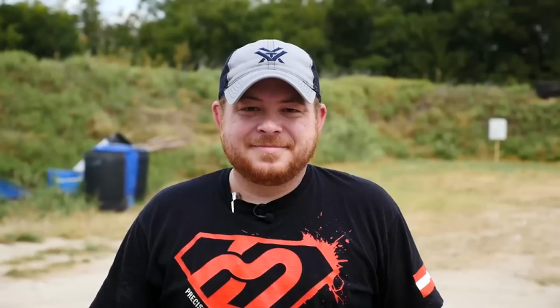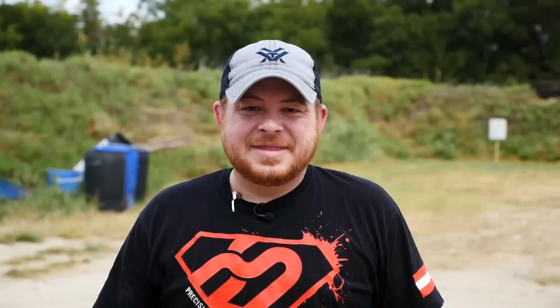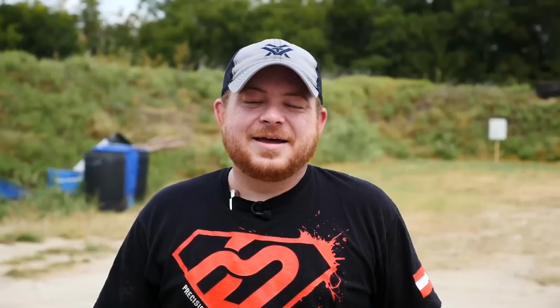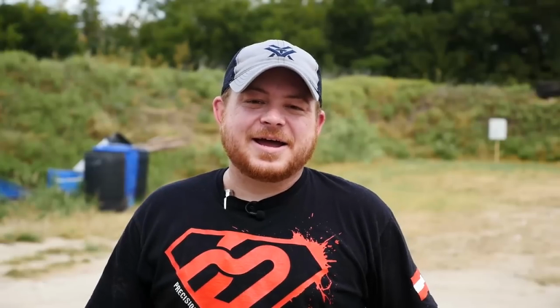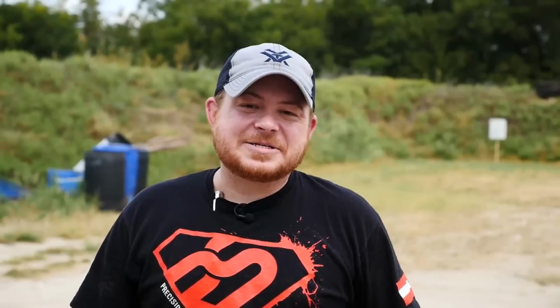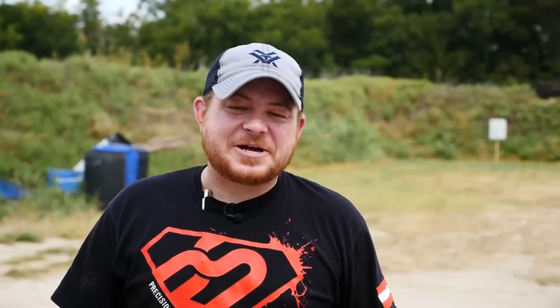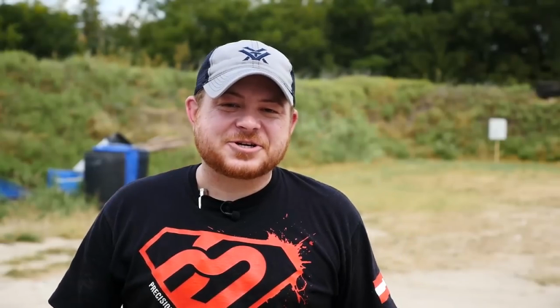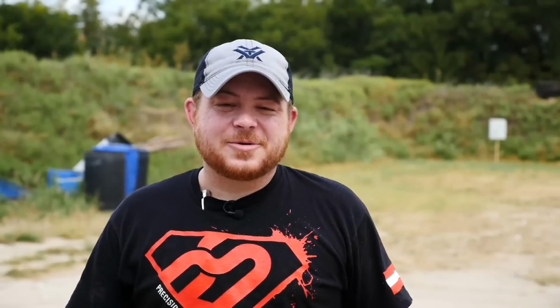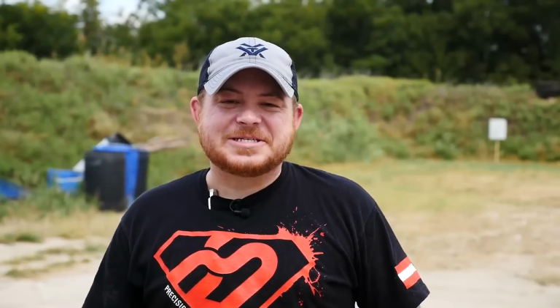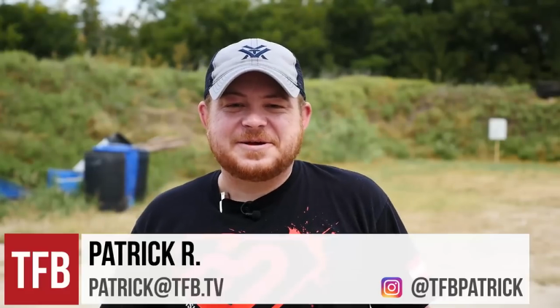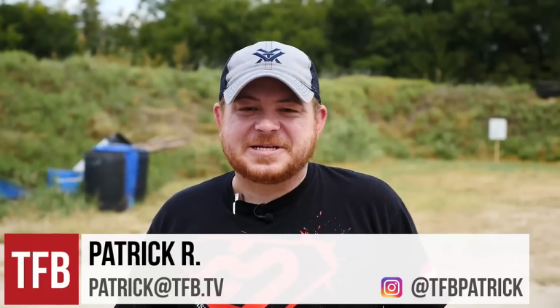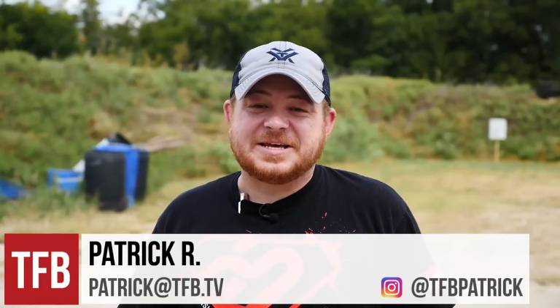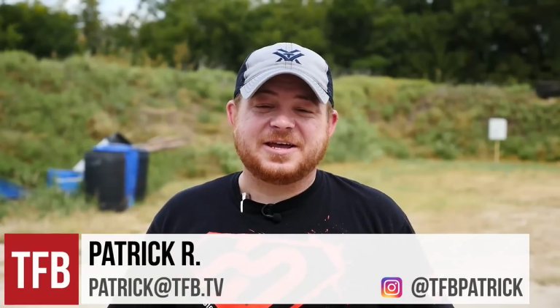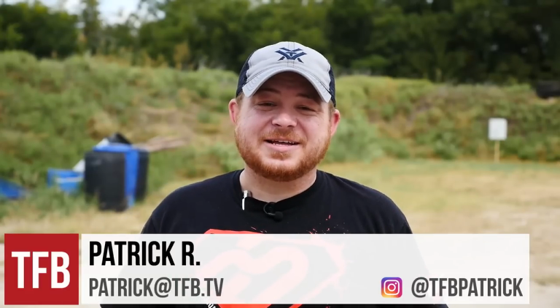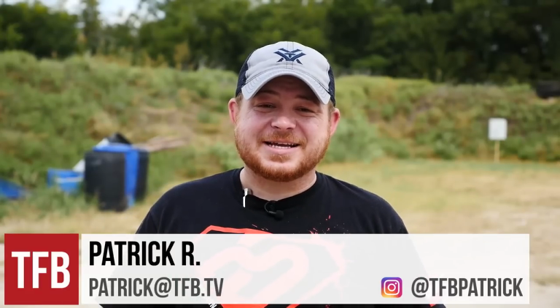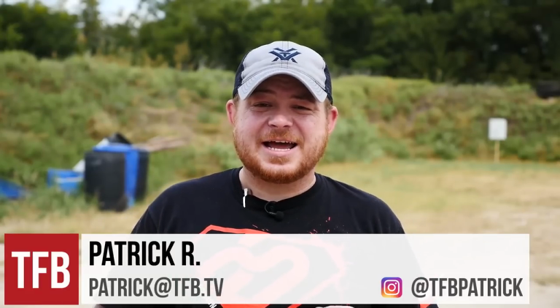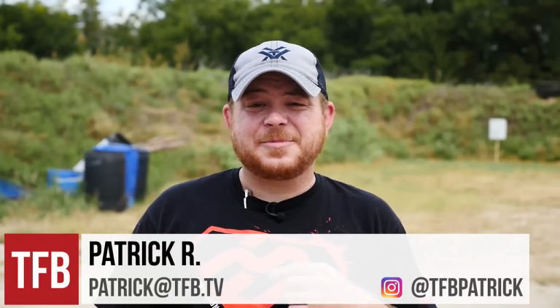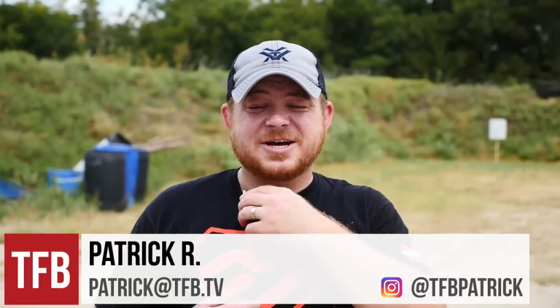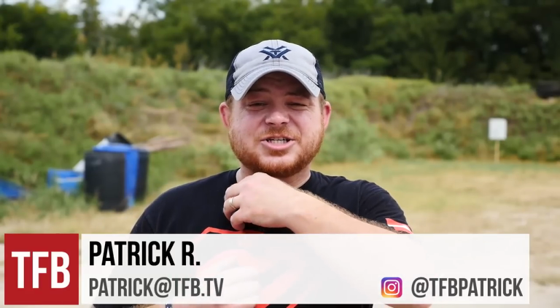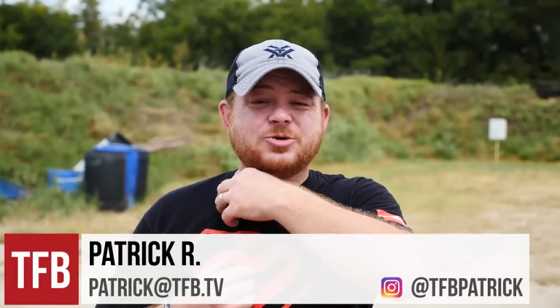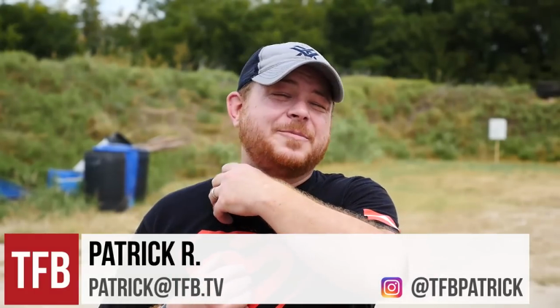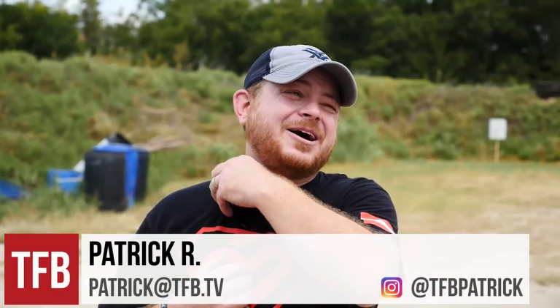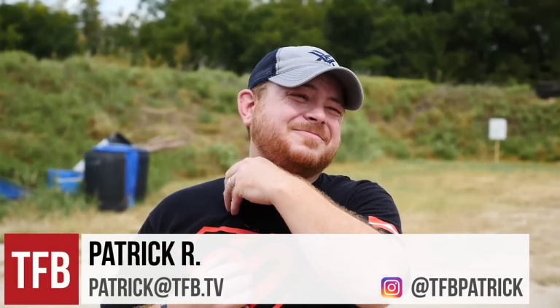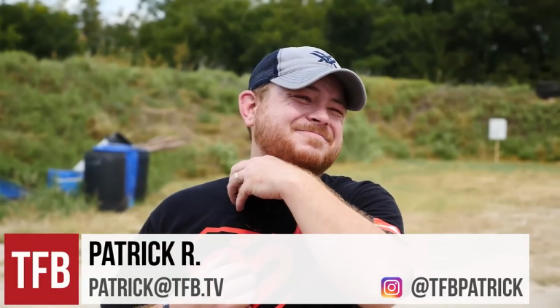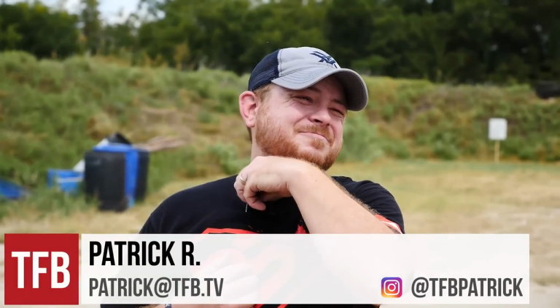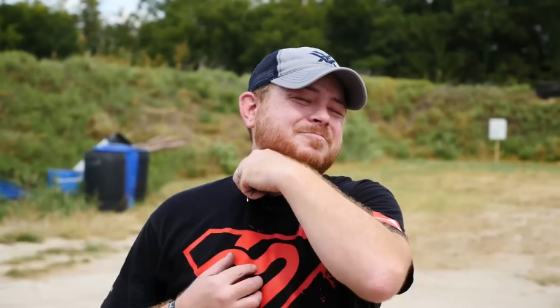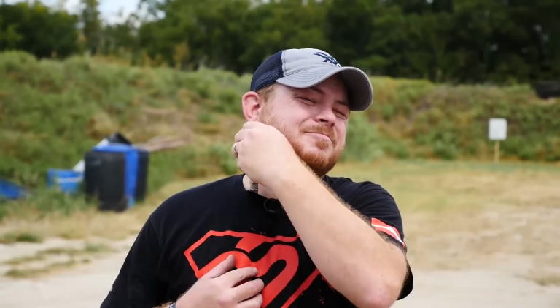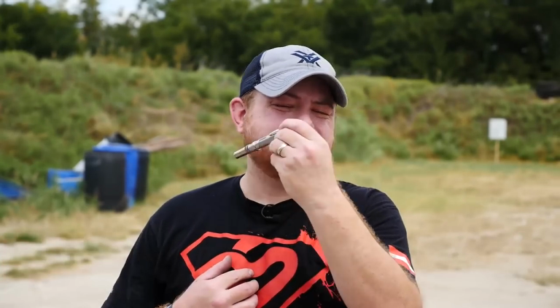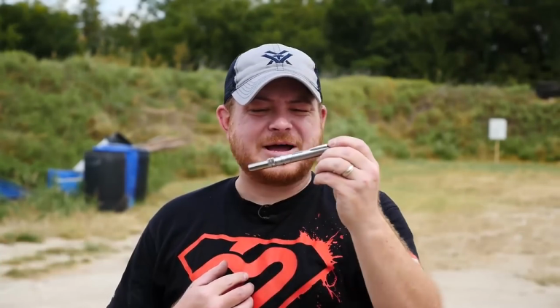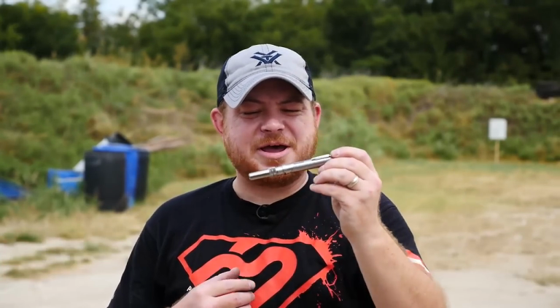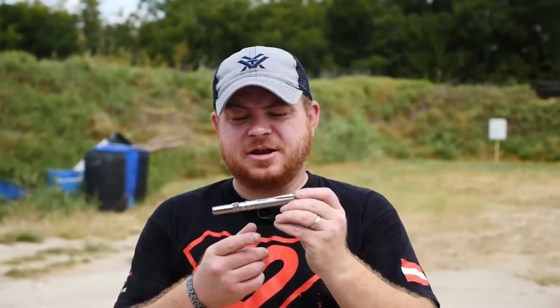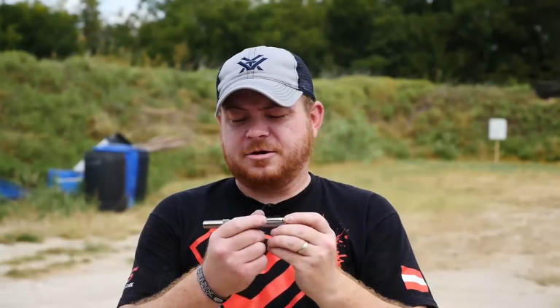Hey guys, Patrick R. with TFP TV, and today I'm going to talk to you about my pen here.